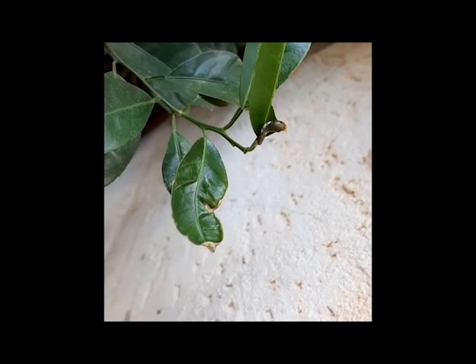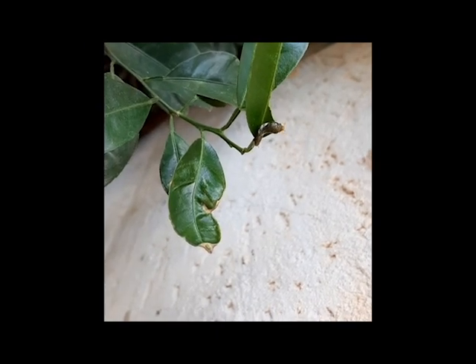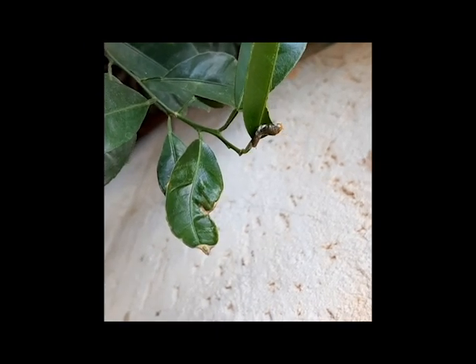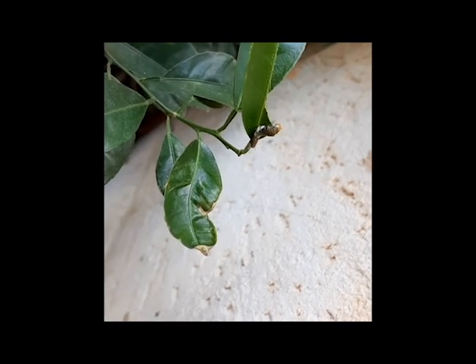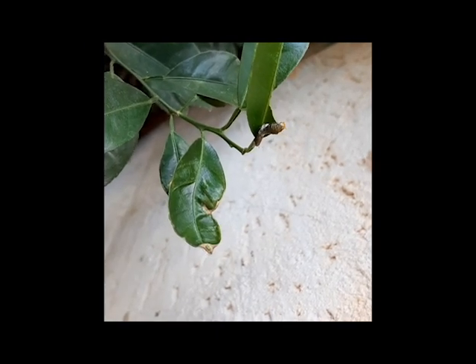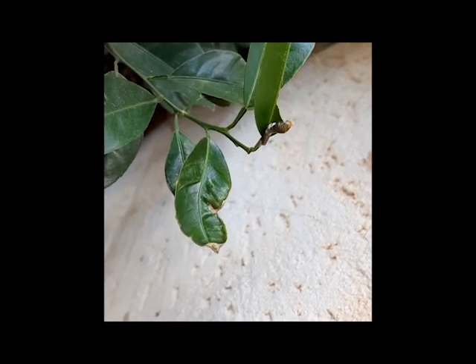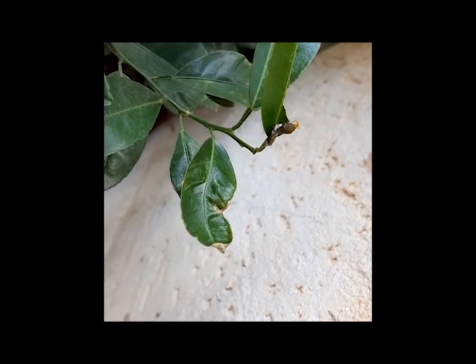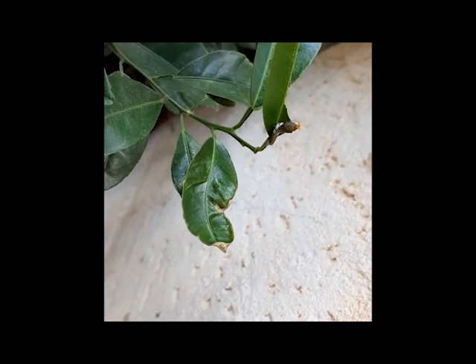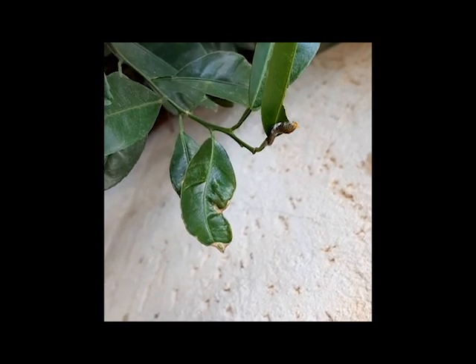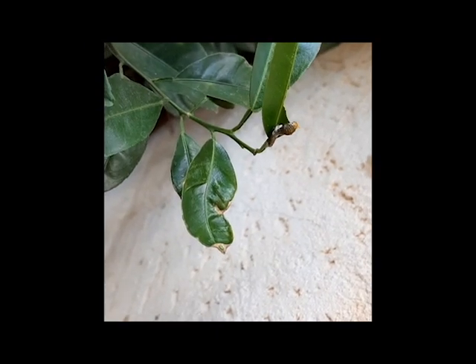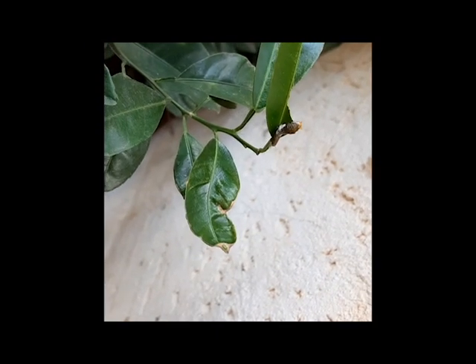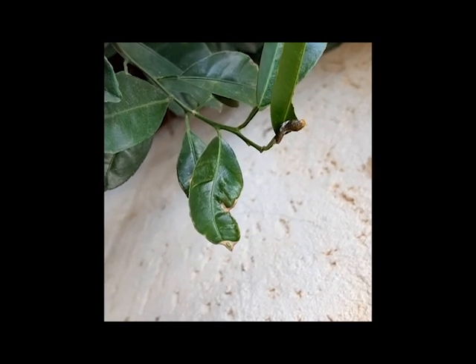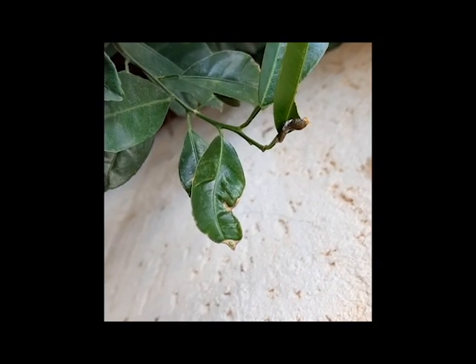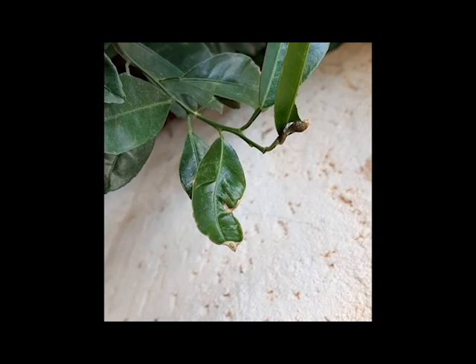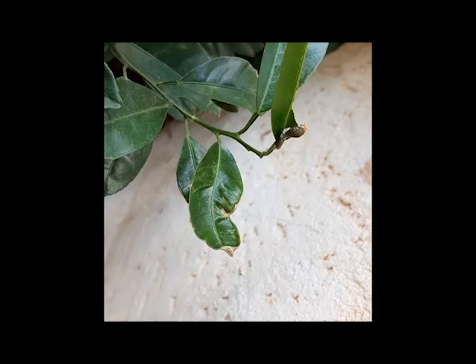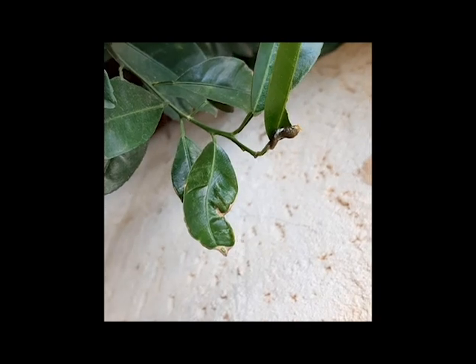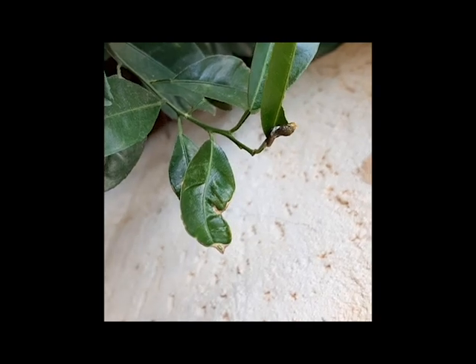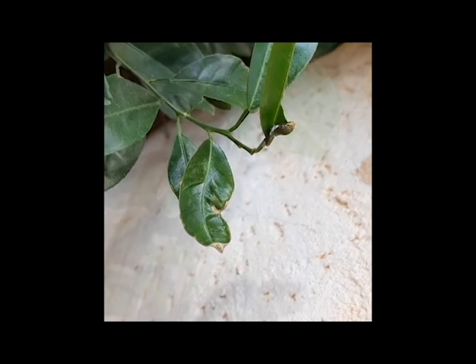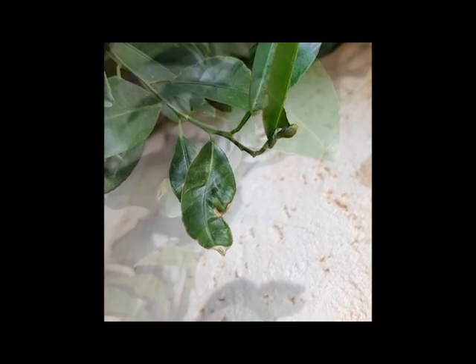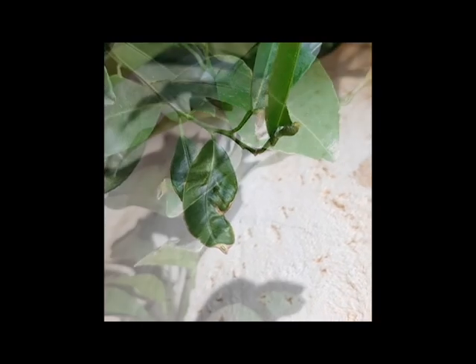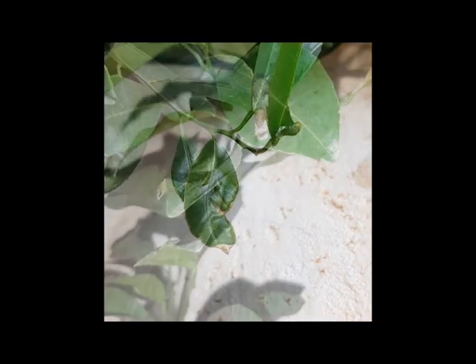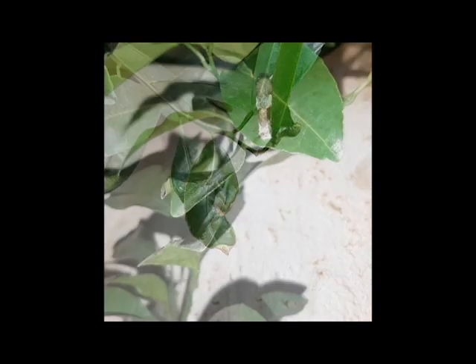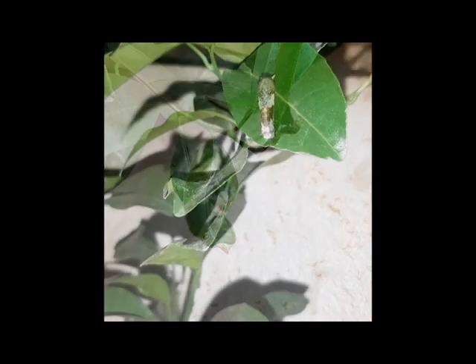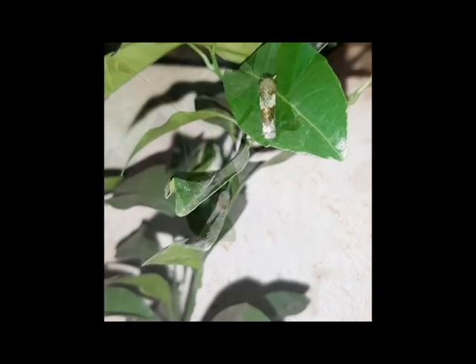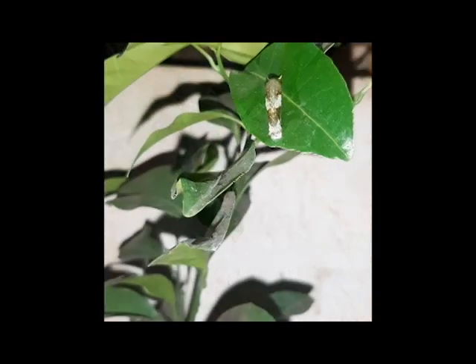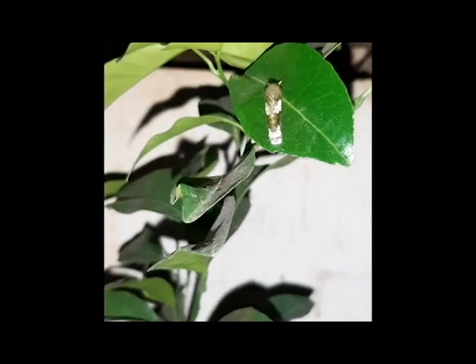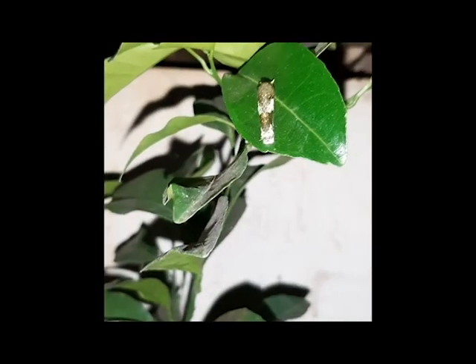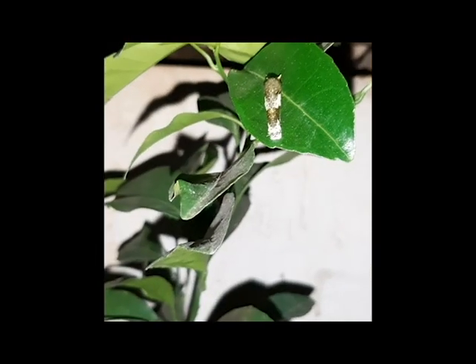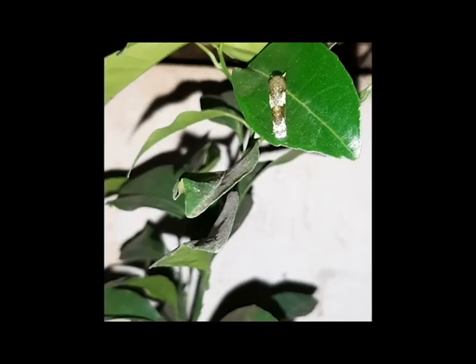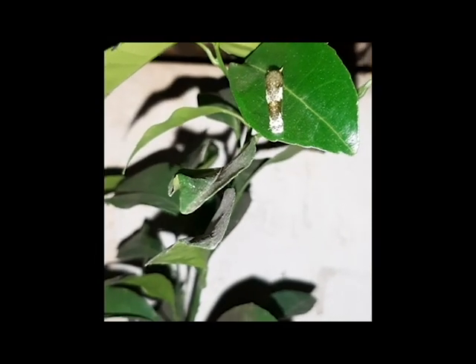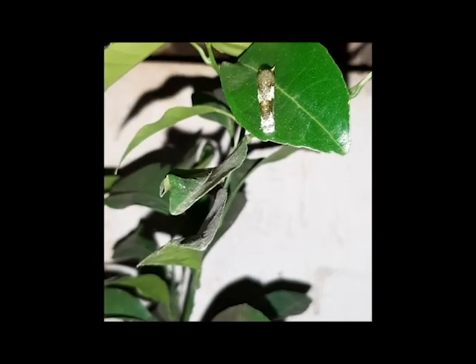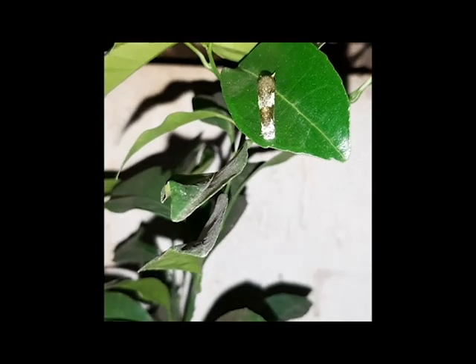In the initial stages, this caterpillar looks like a bird dropping so that it can be easily ignored by predators.